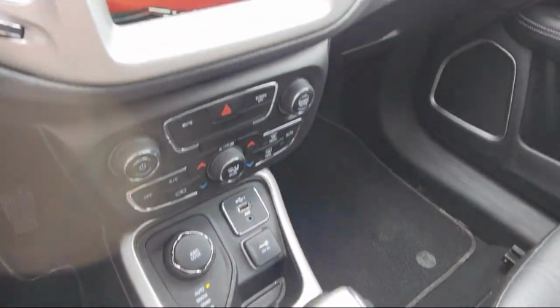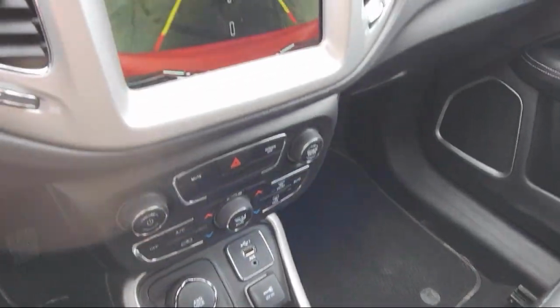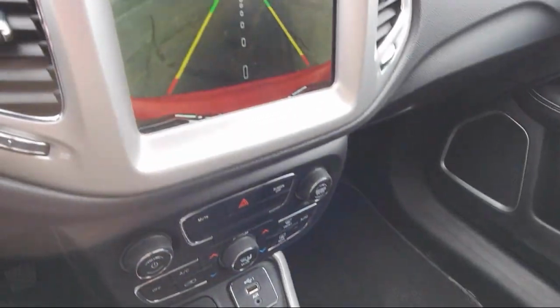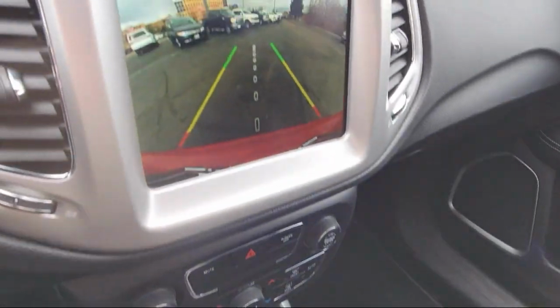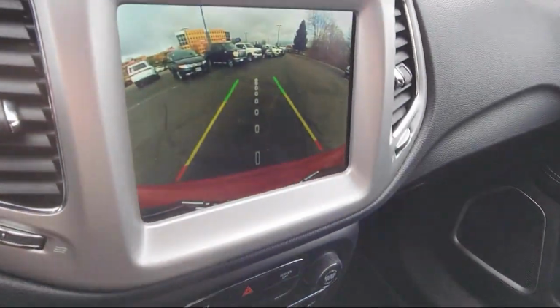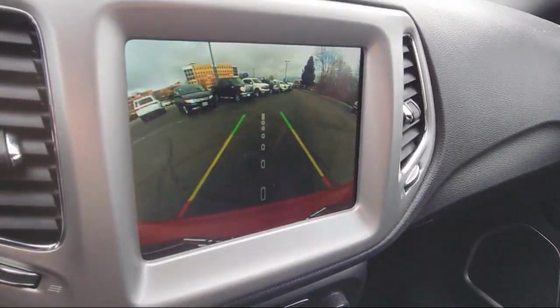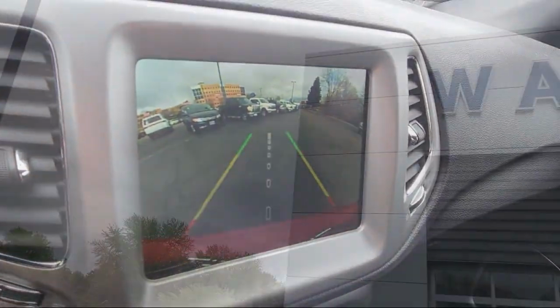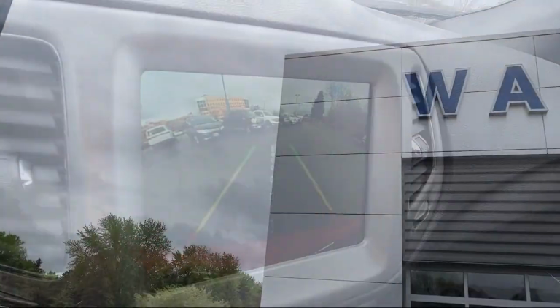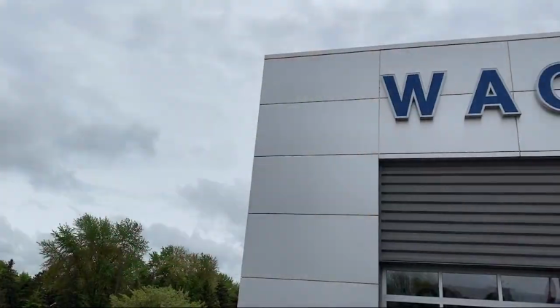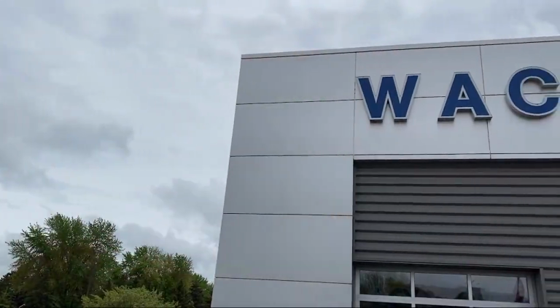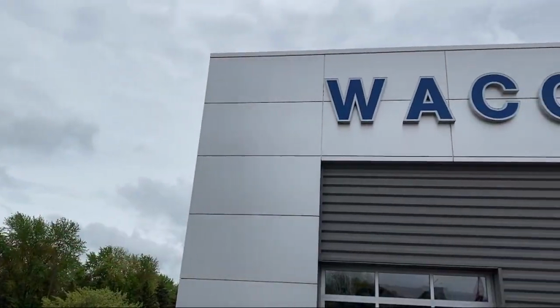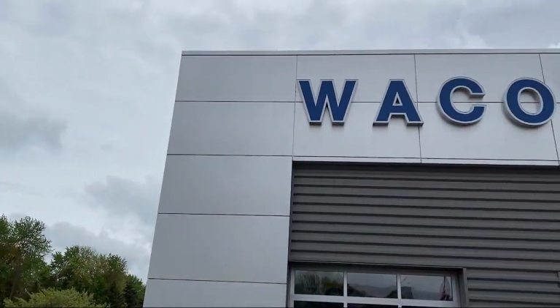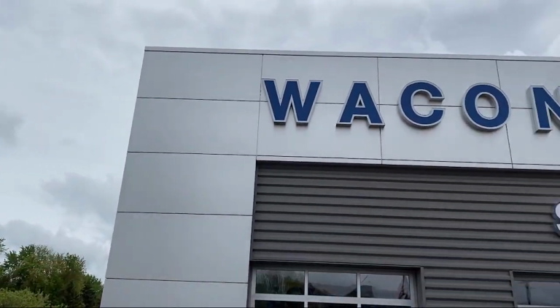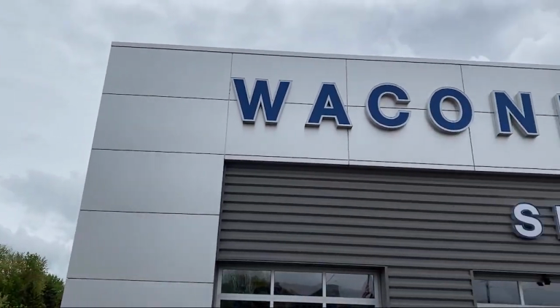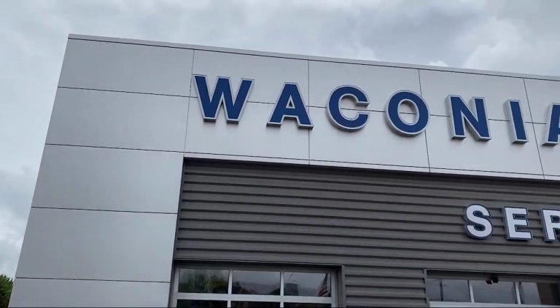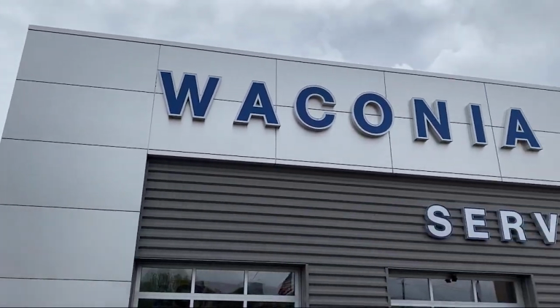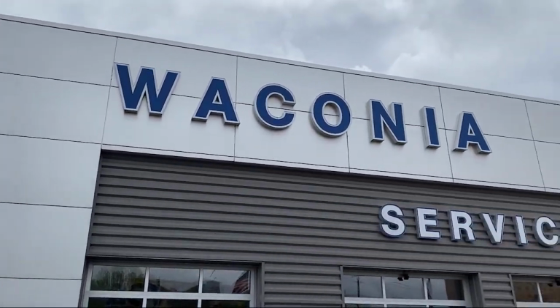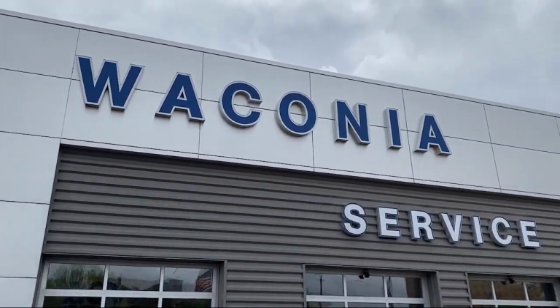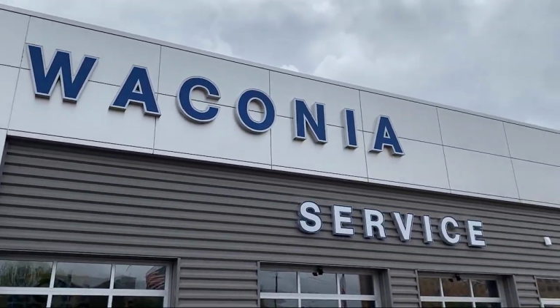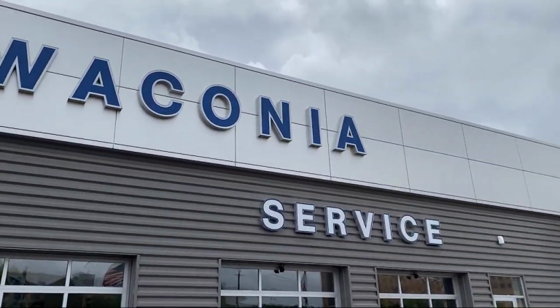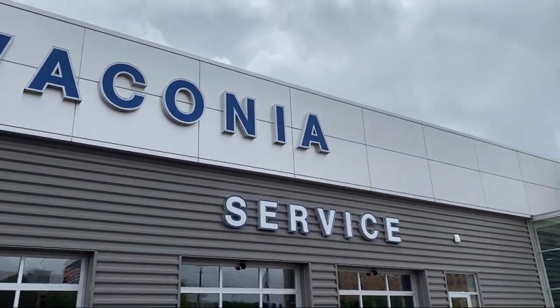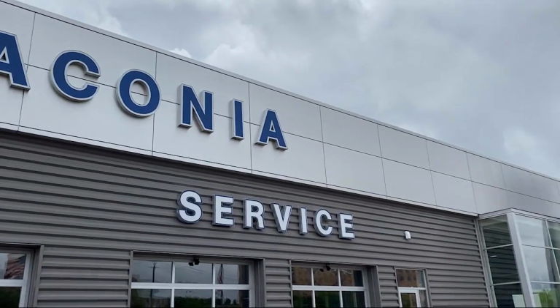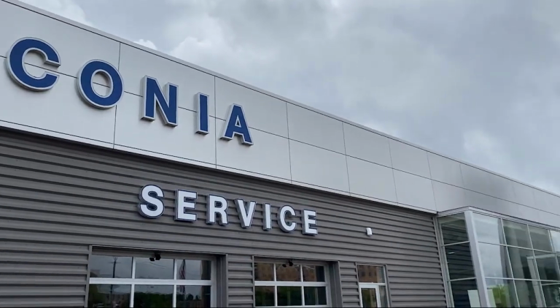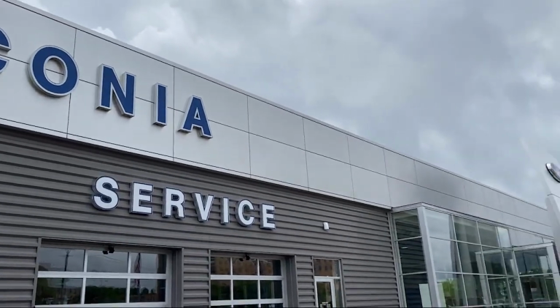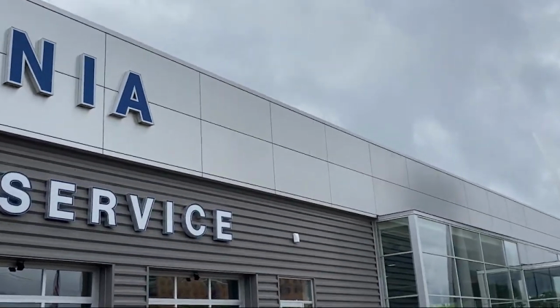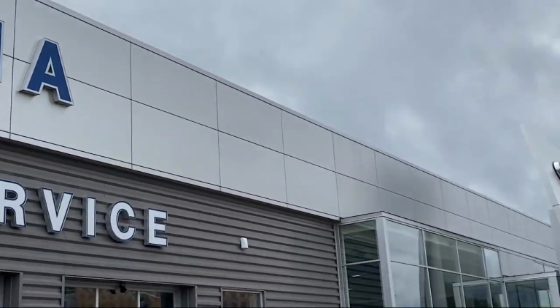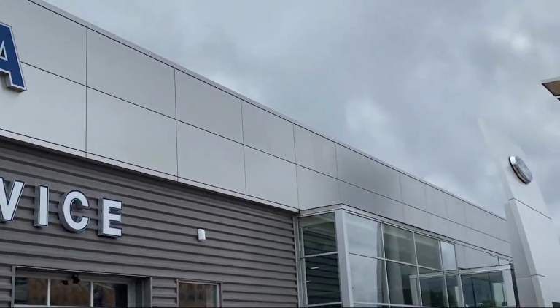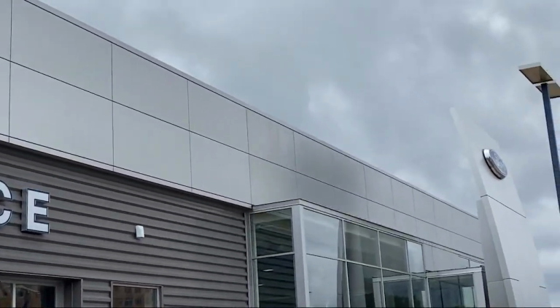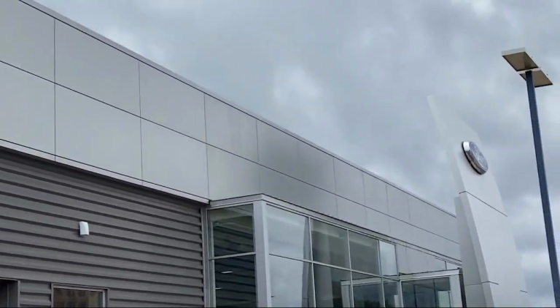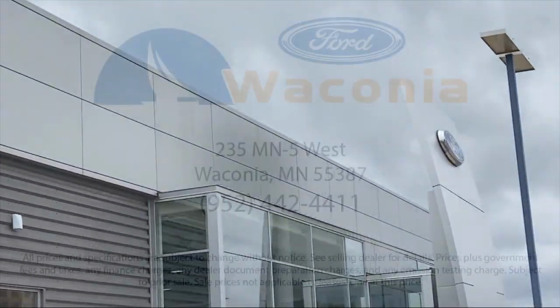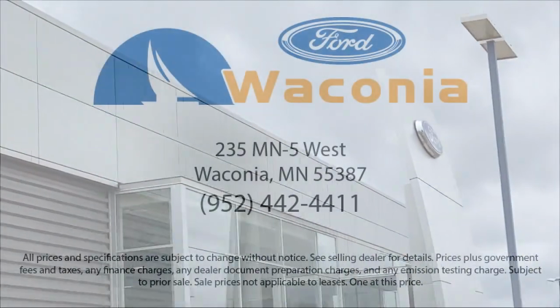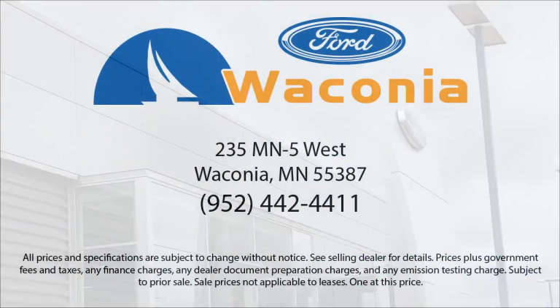So give us a call, or better yet, stop by. Waconia Ford is here for all of your automotive needs.